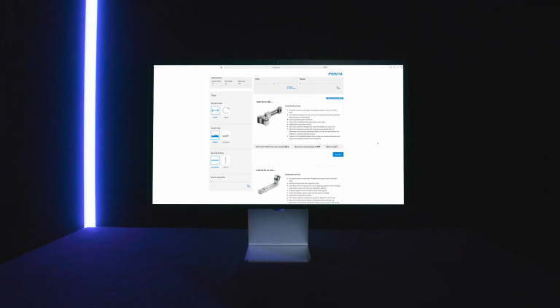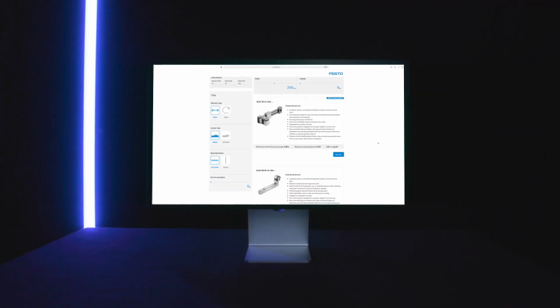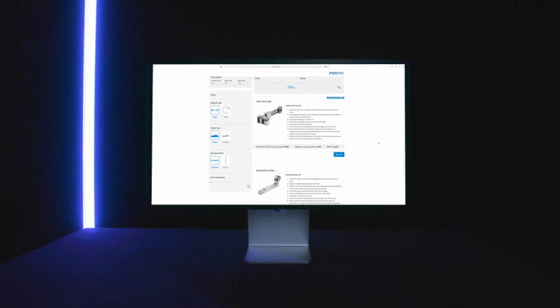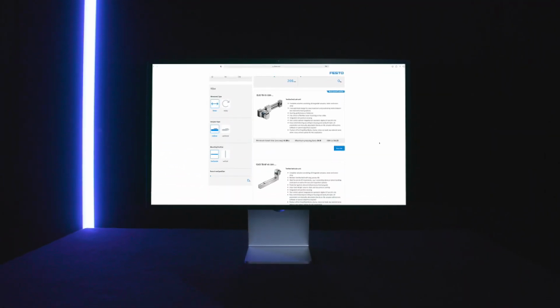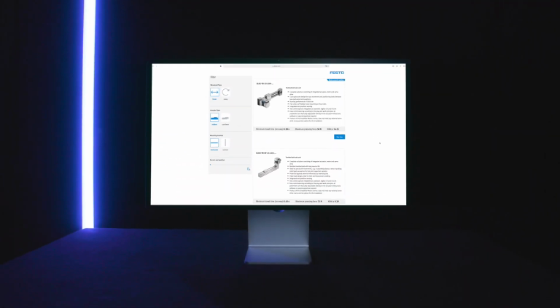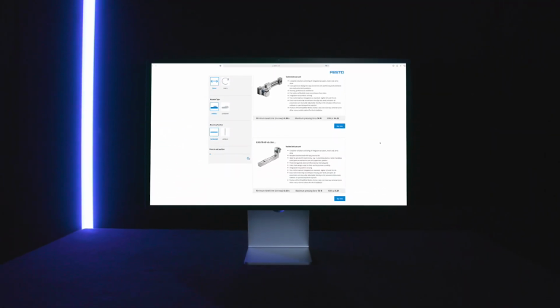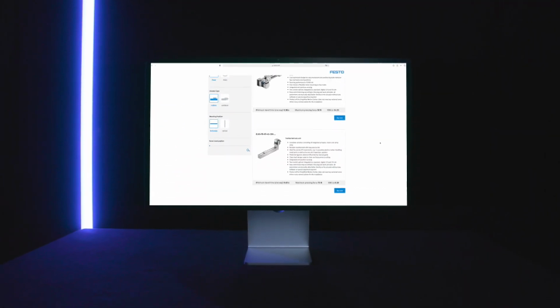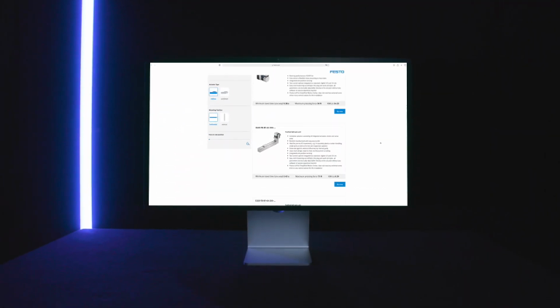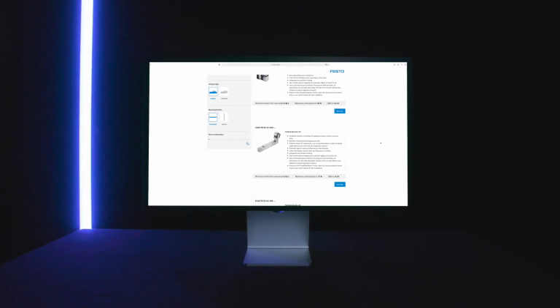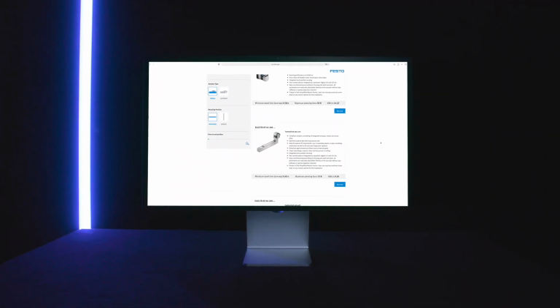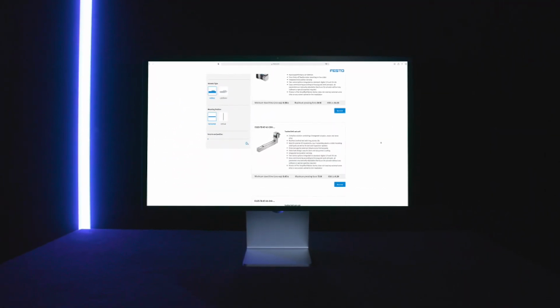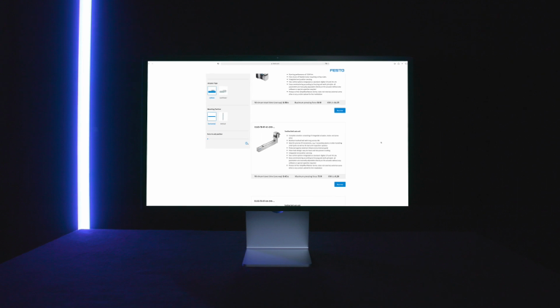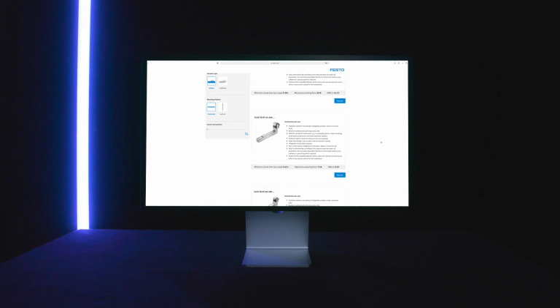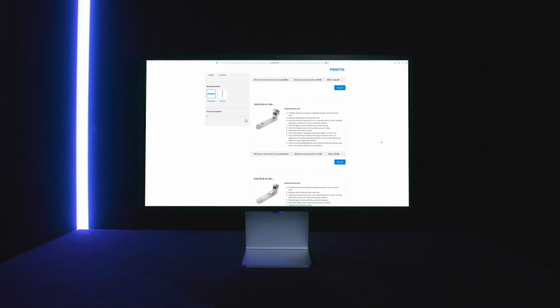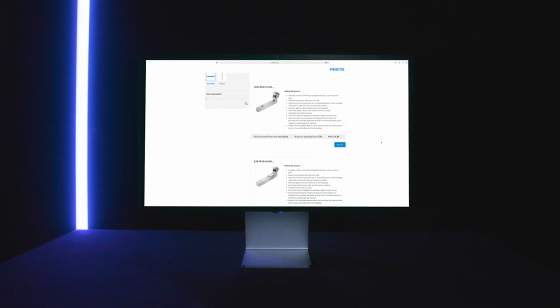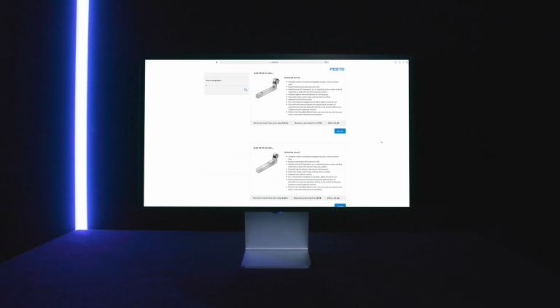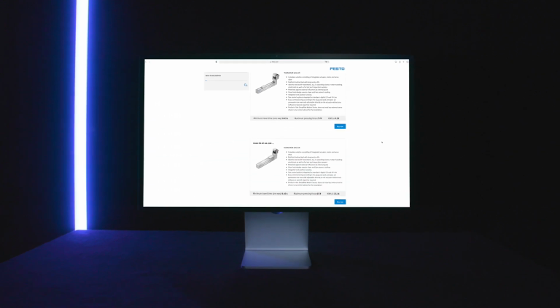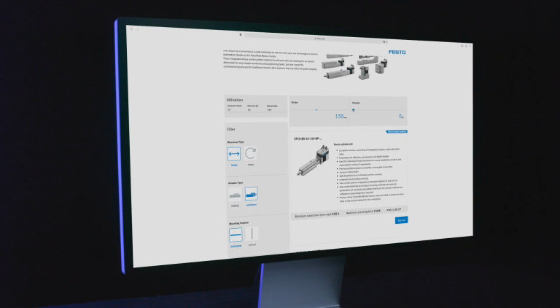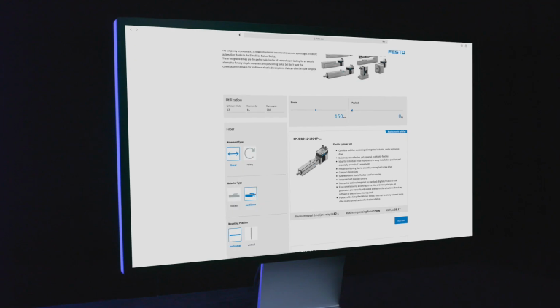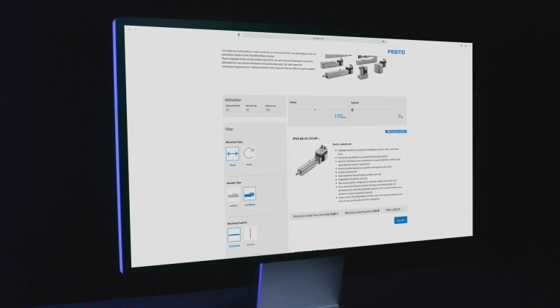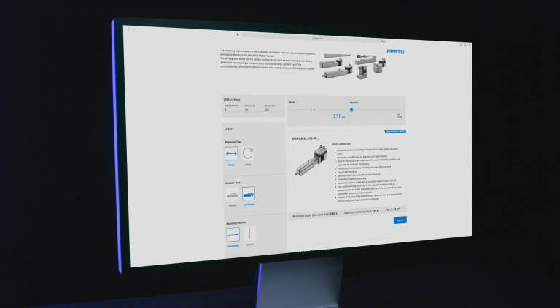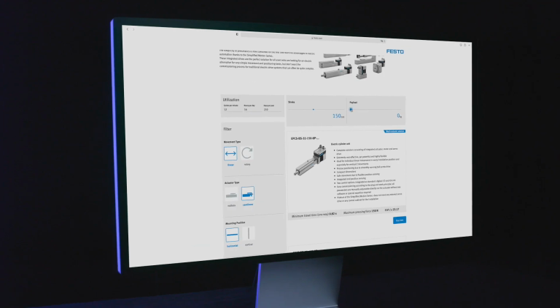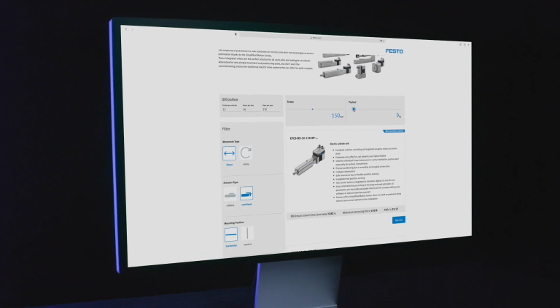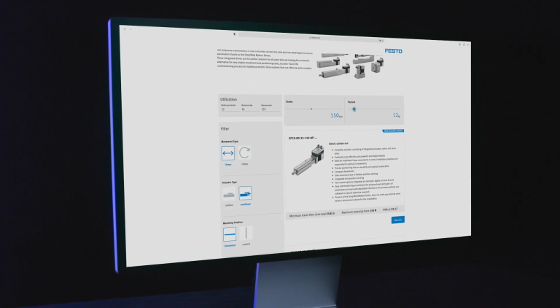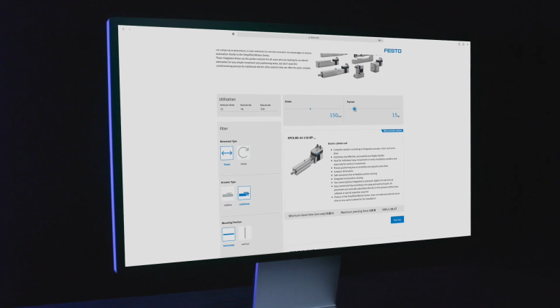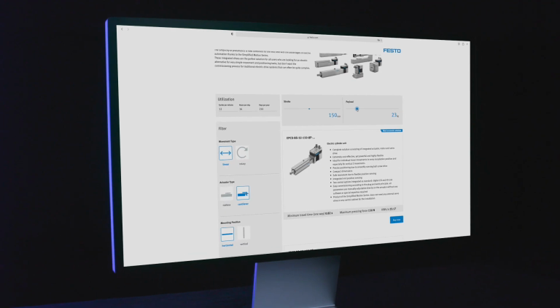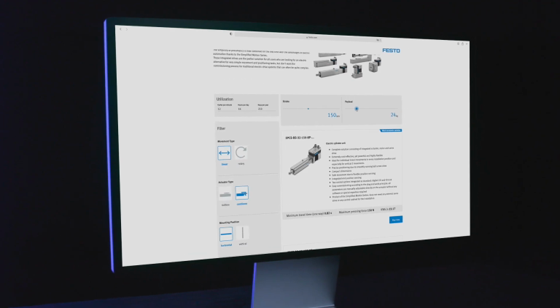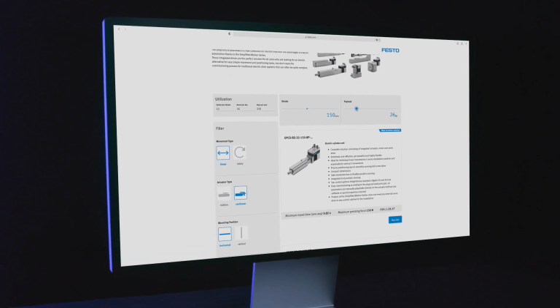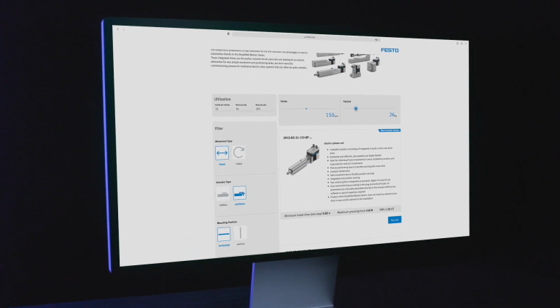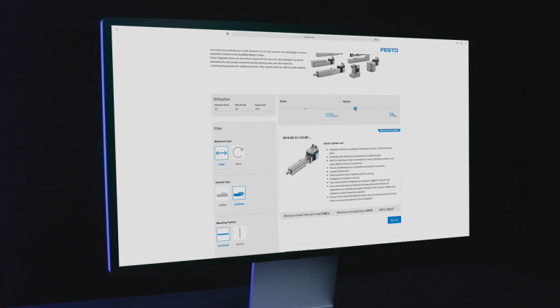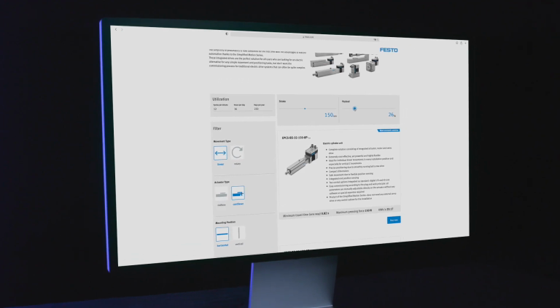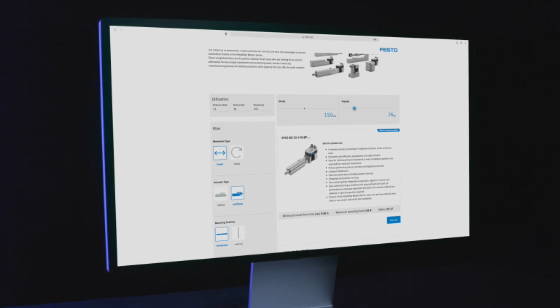Did you know that you can configure your simplified motion series component quickly and easily with just a few clicks via the online solution finder tool?